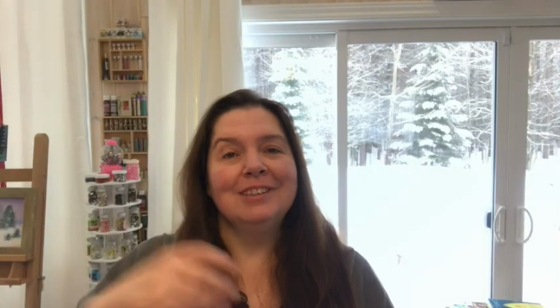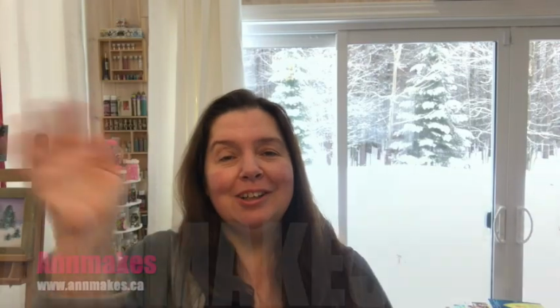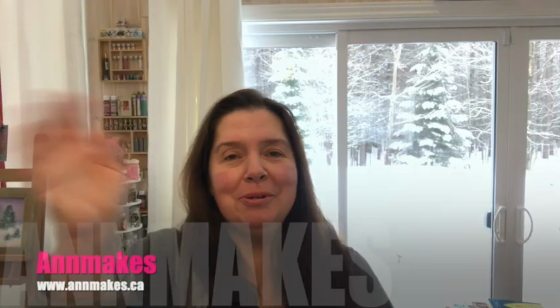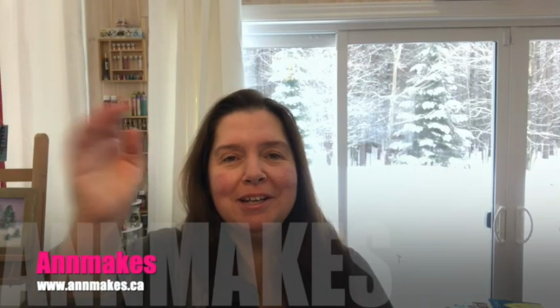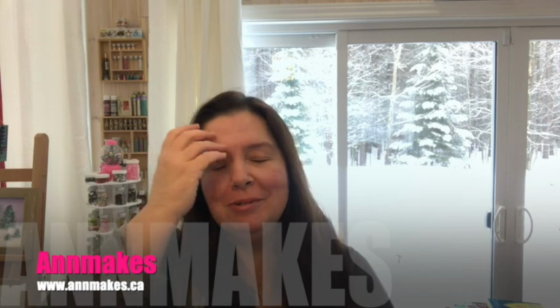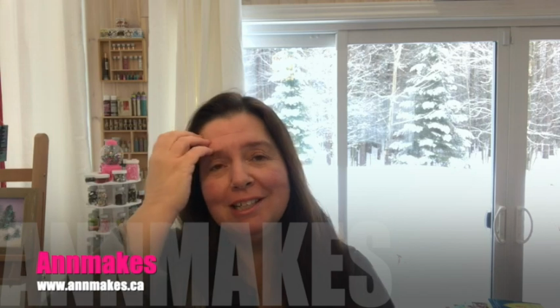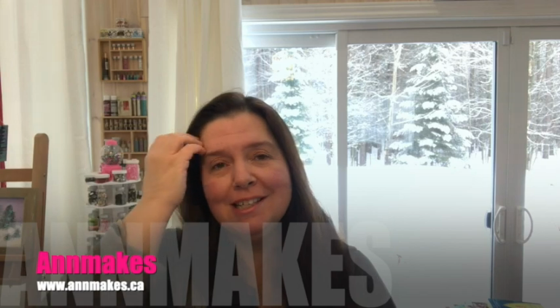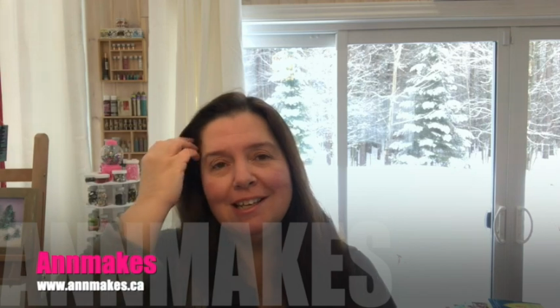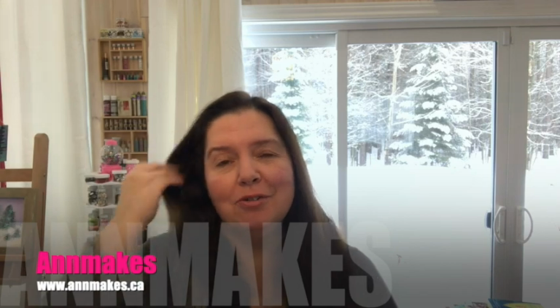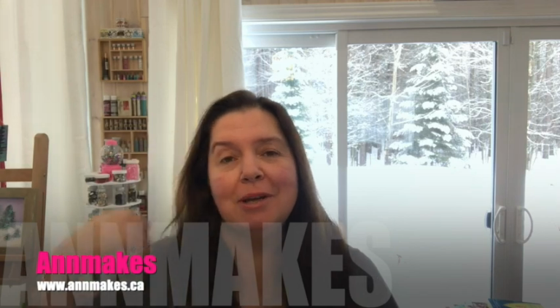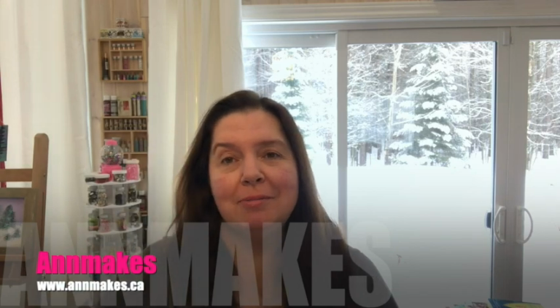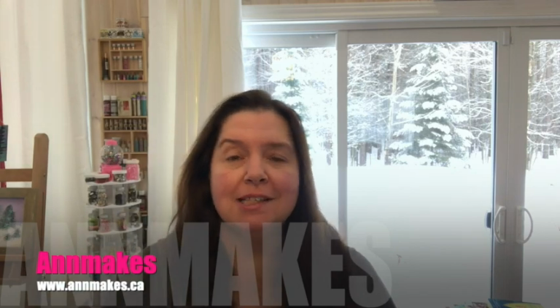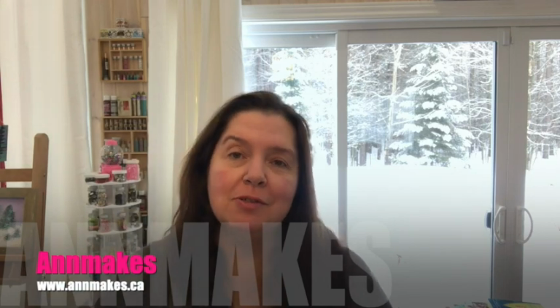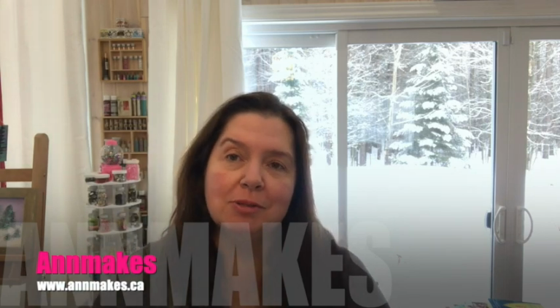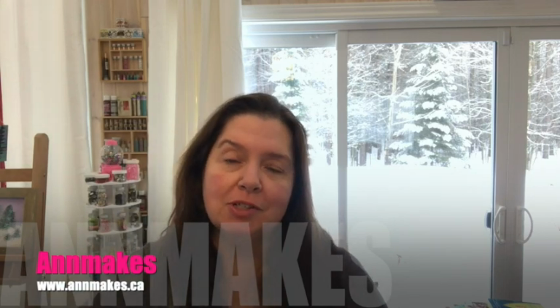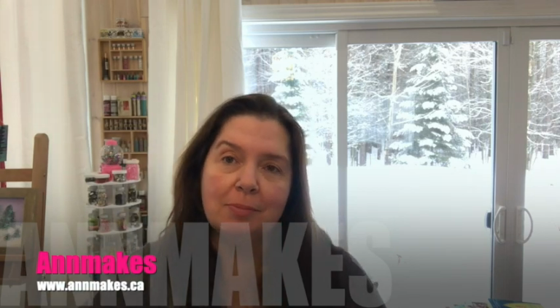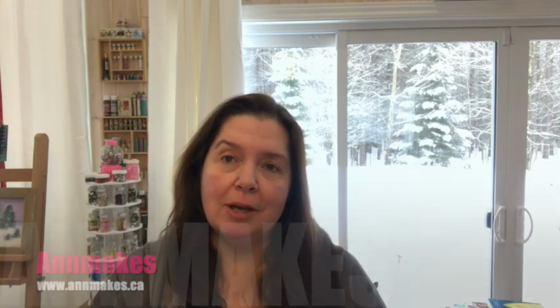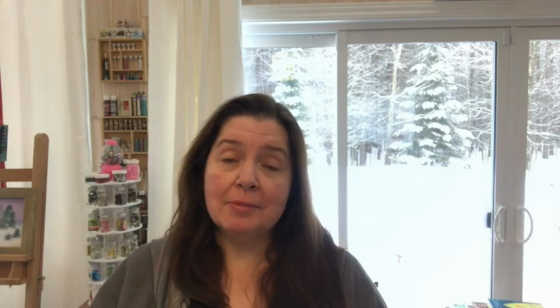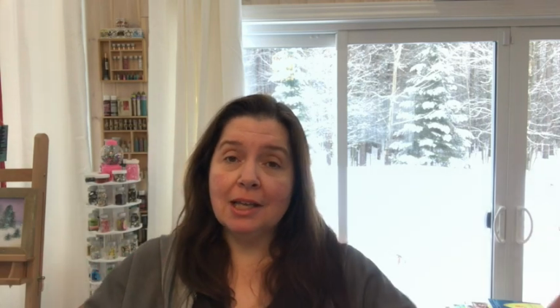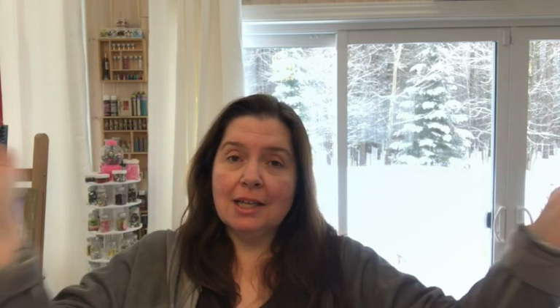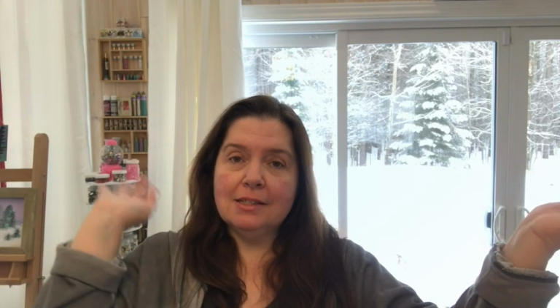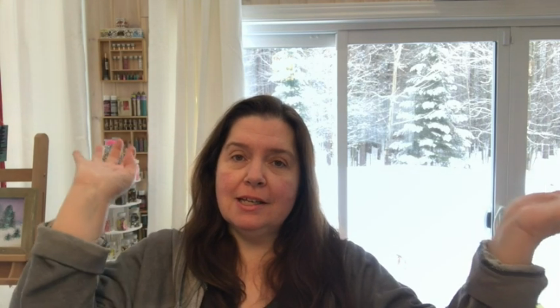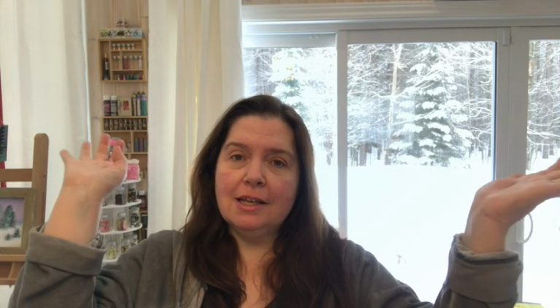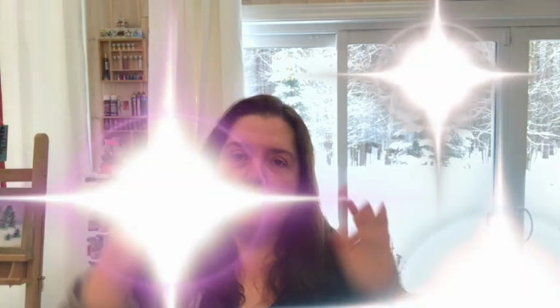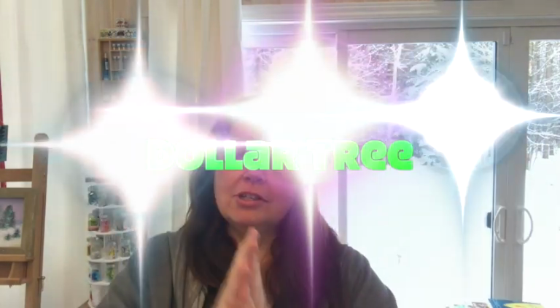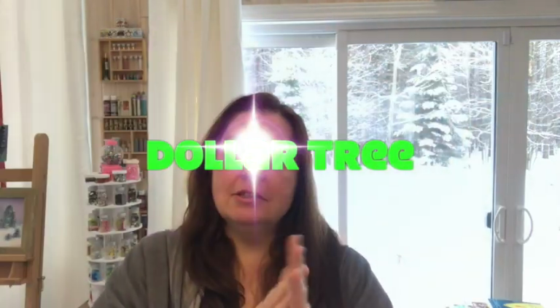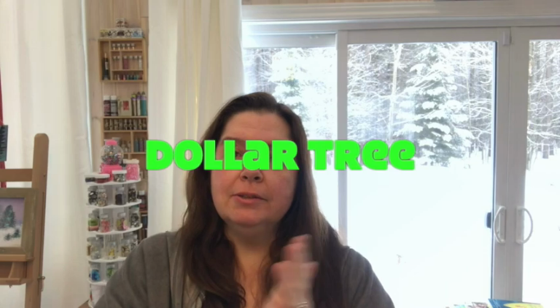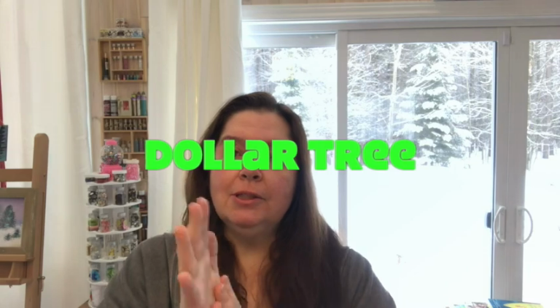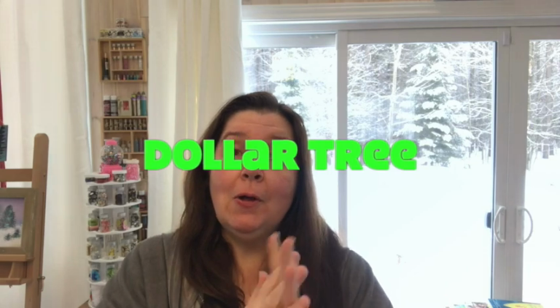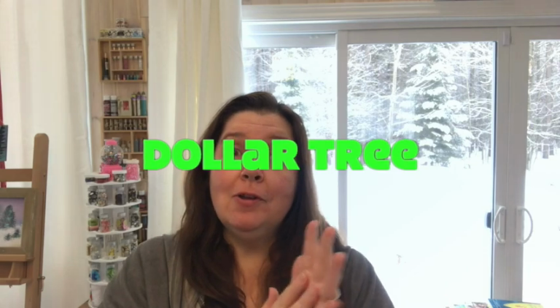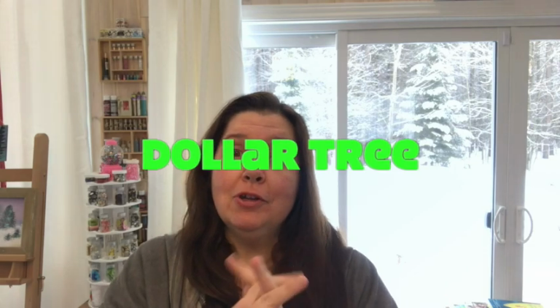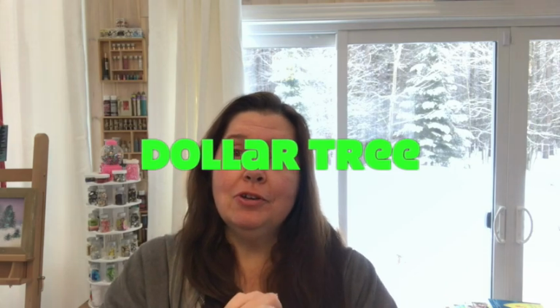Good morning everyone! It's Anne here from Anne Makes. Thank you so much for stopping by. Today I have a Dollar Tree haul for you.